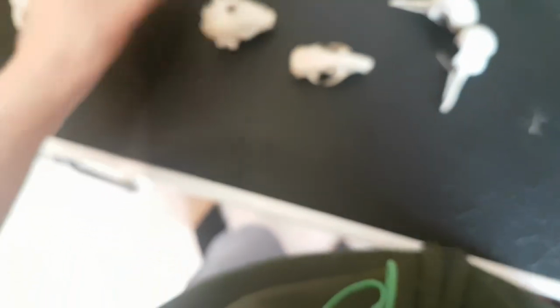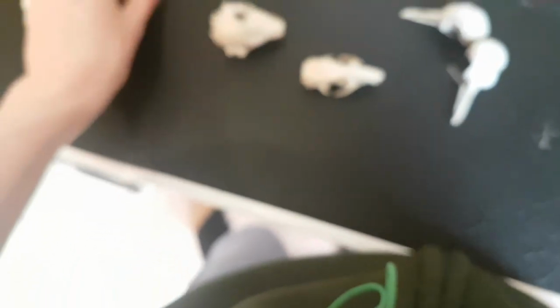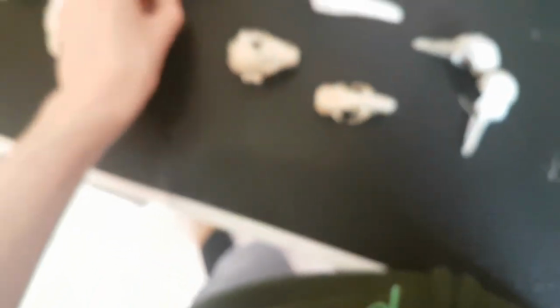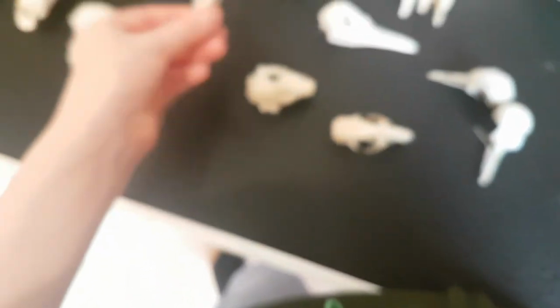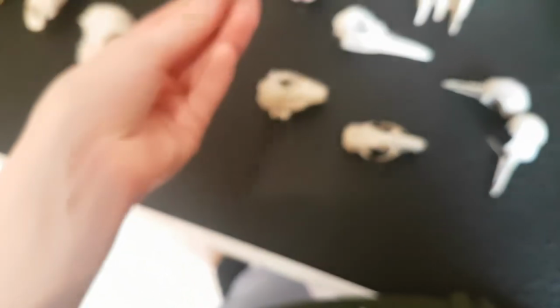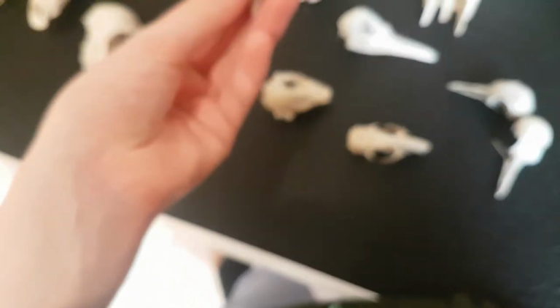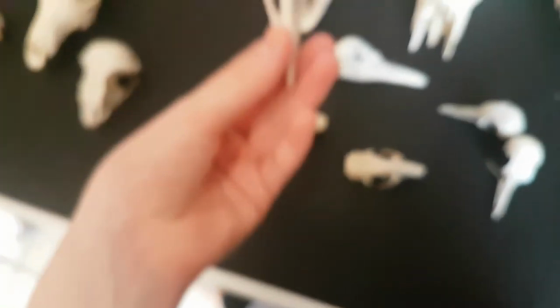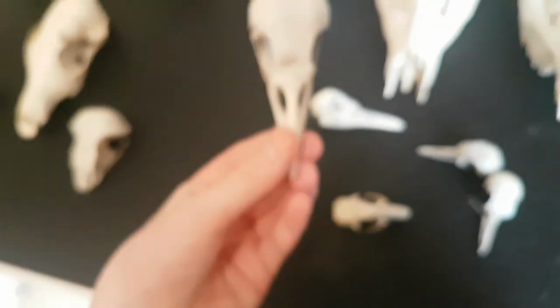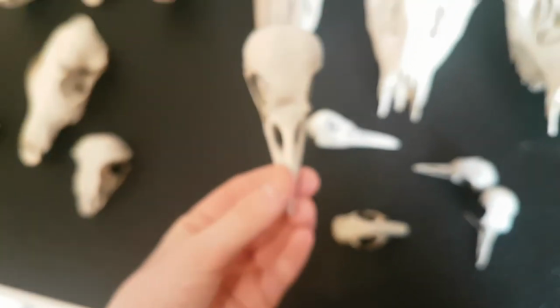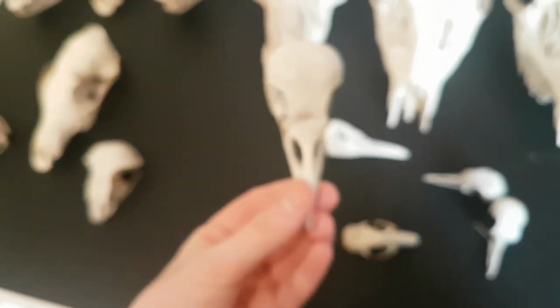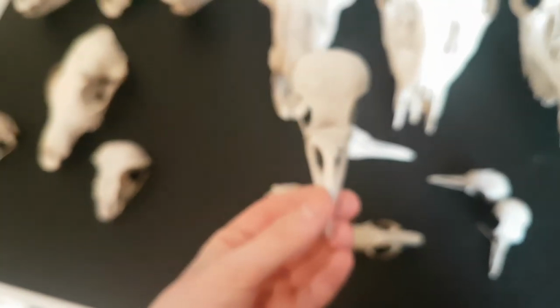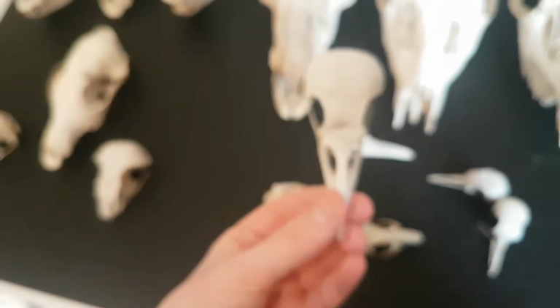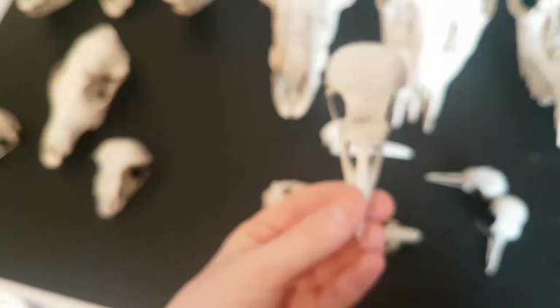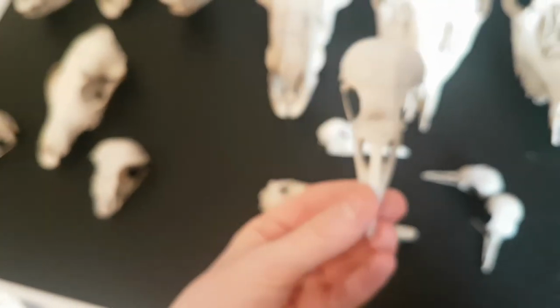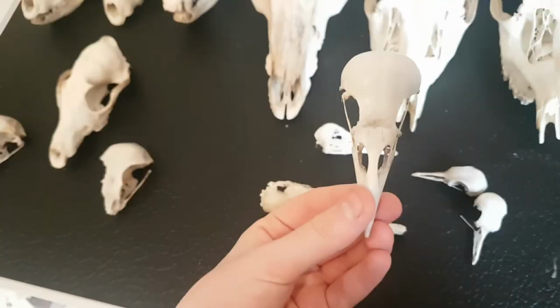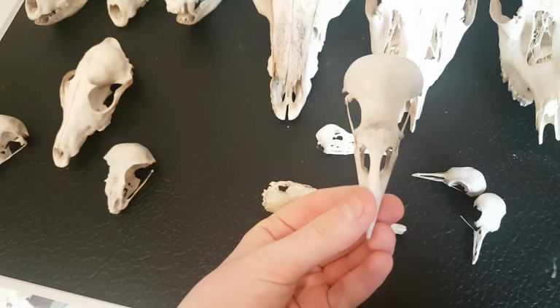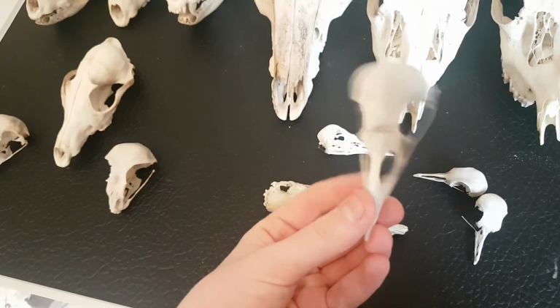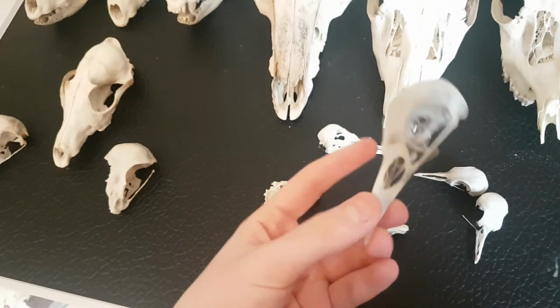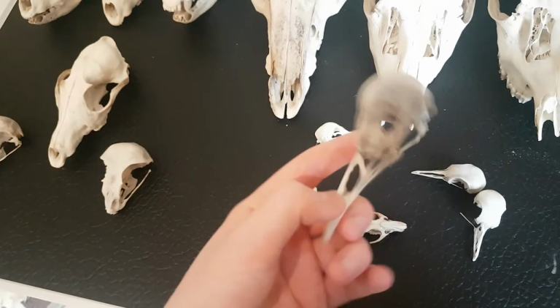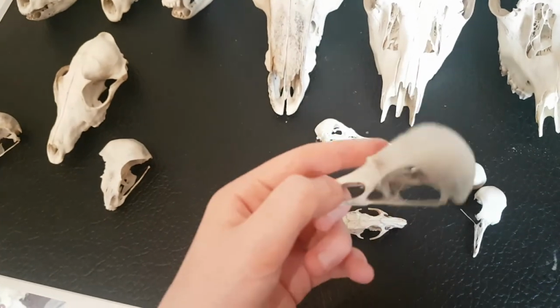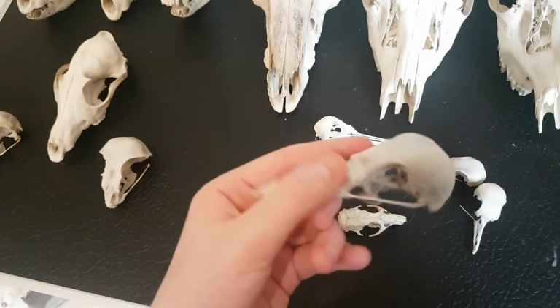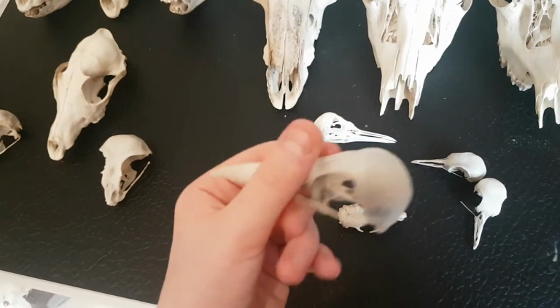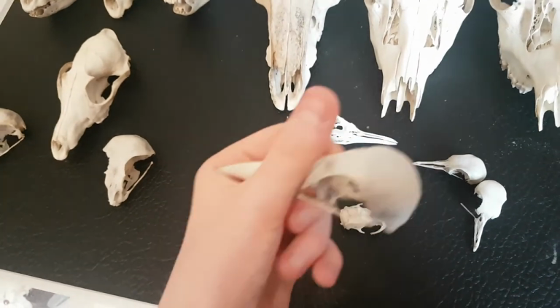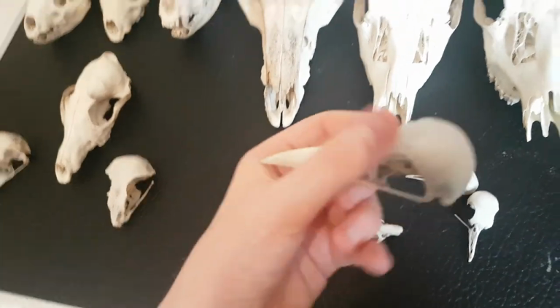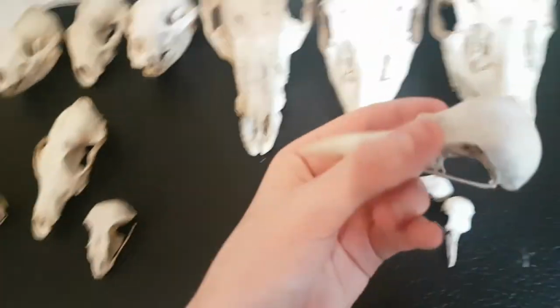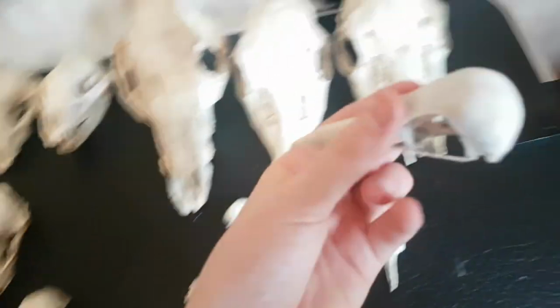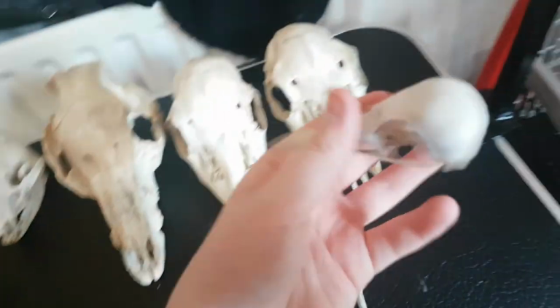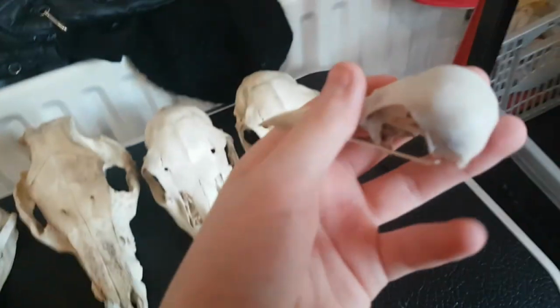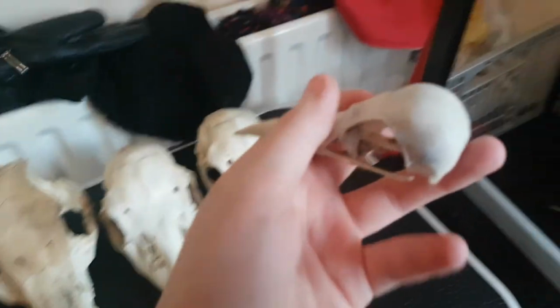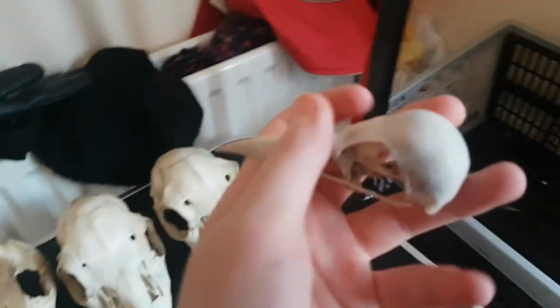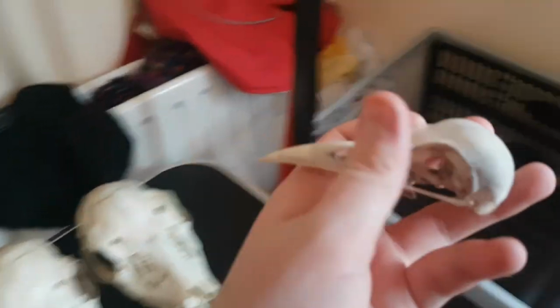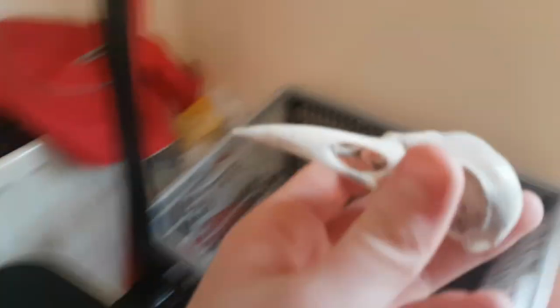This here is a rook skull. It's actually quite big - a lot bigger than I would expect.